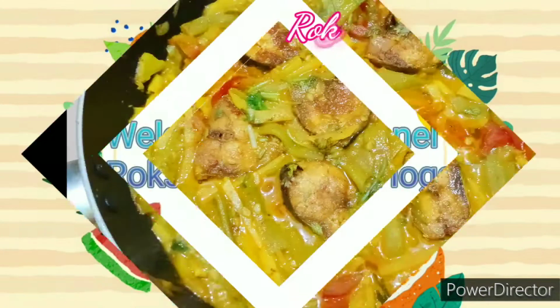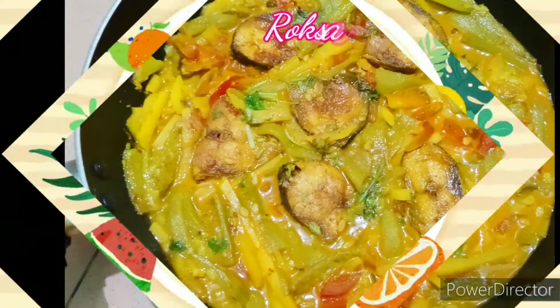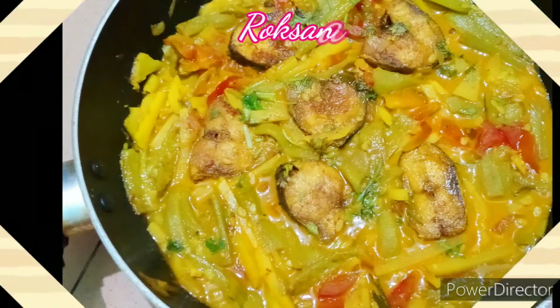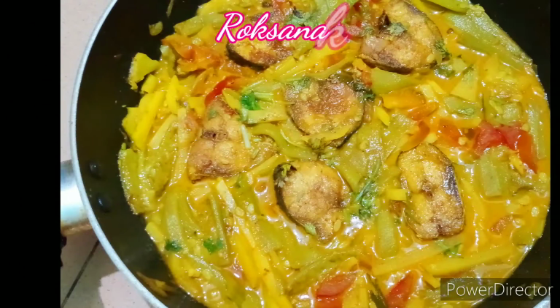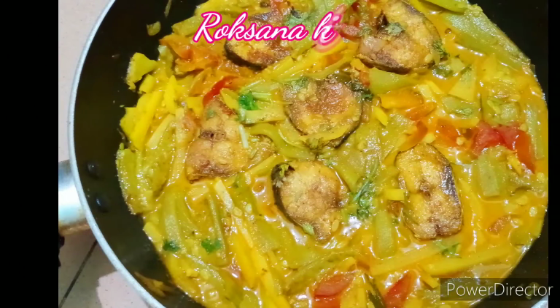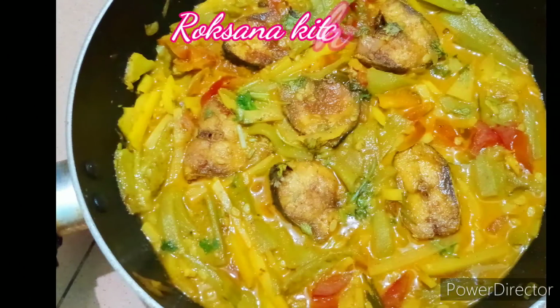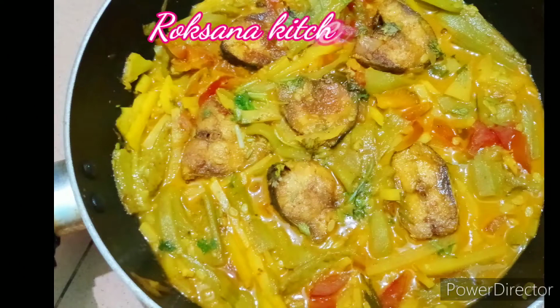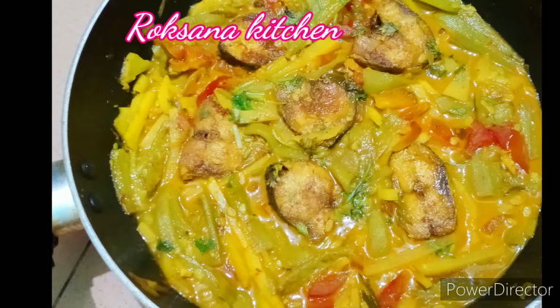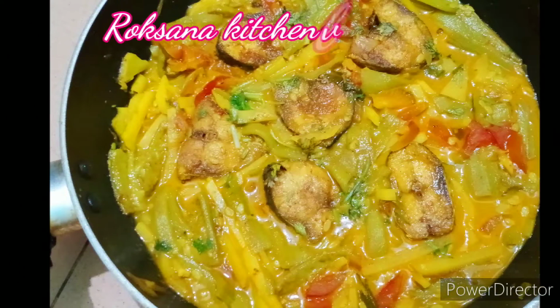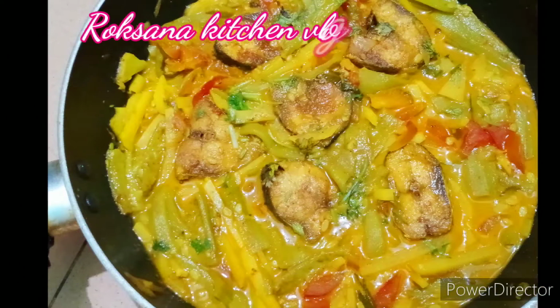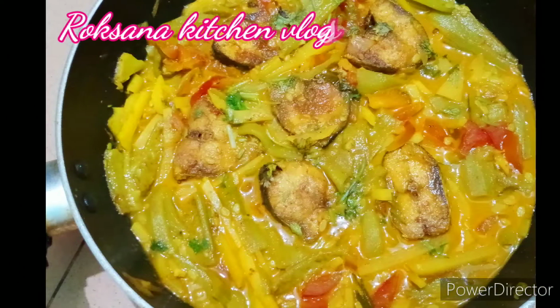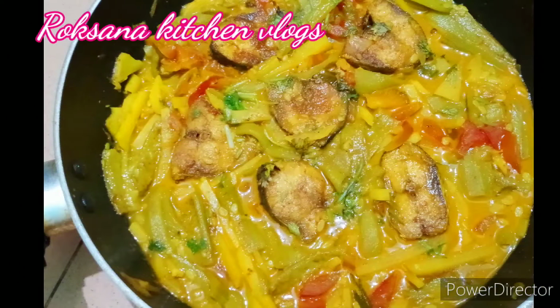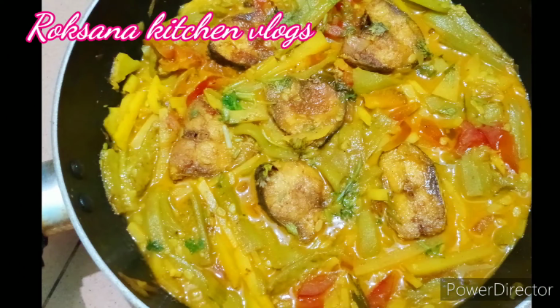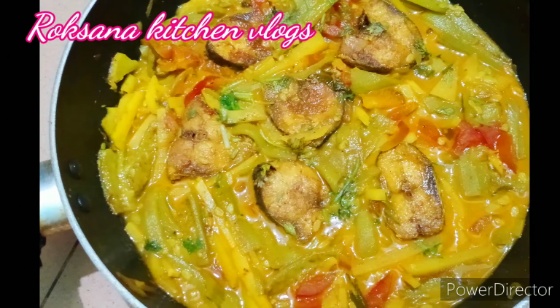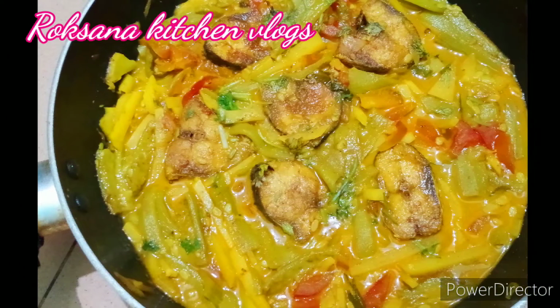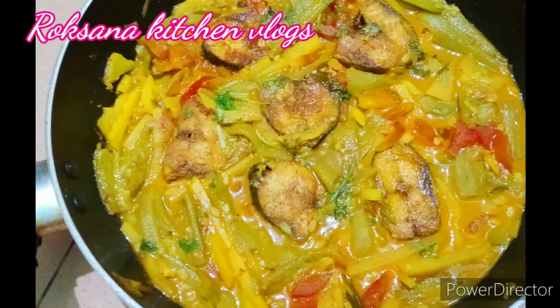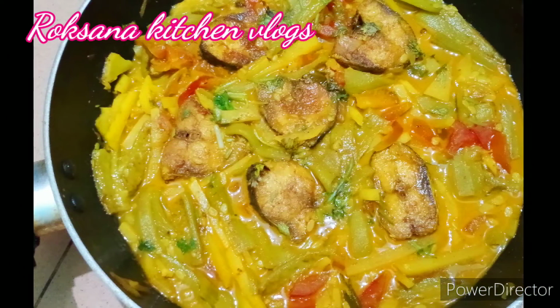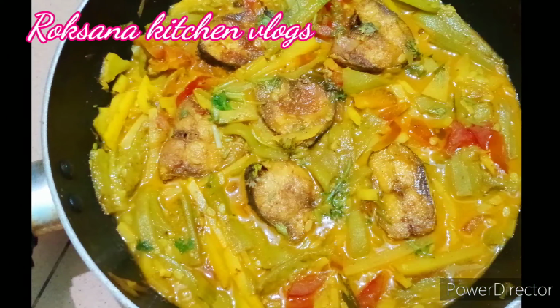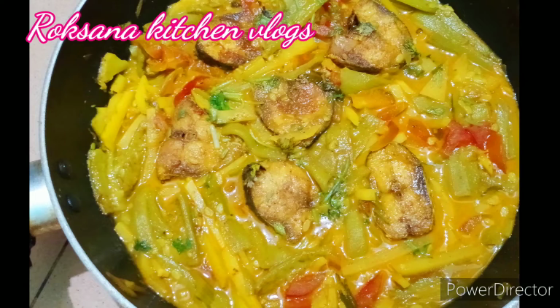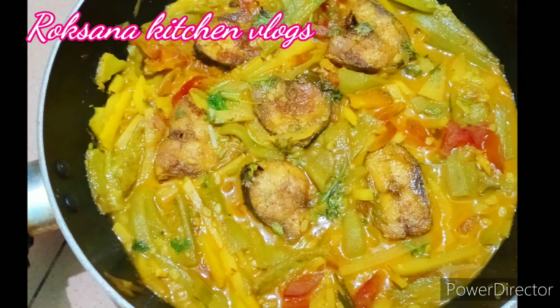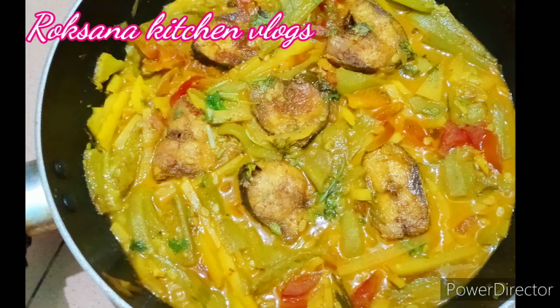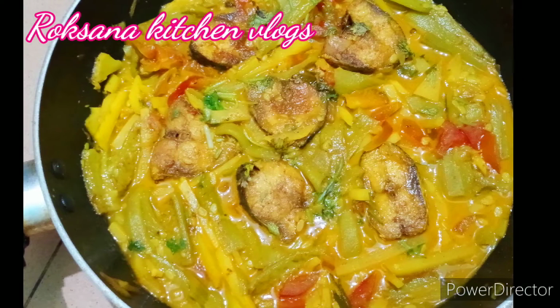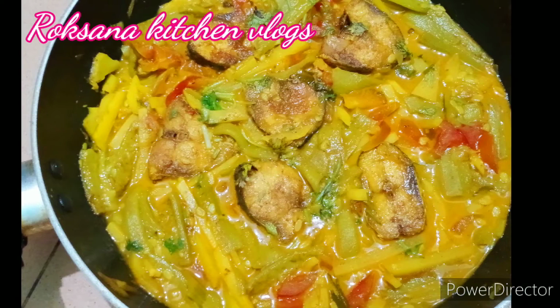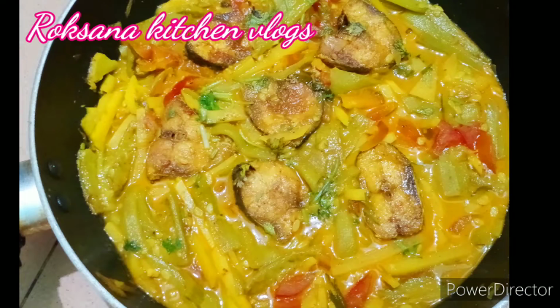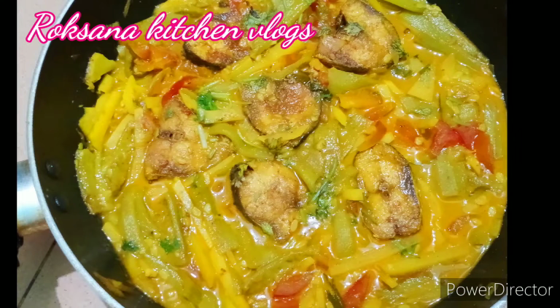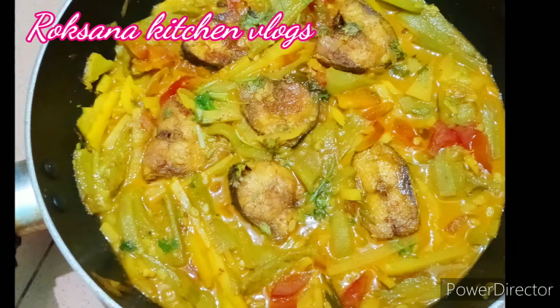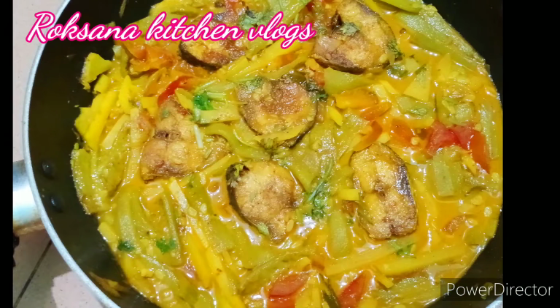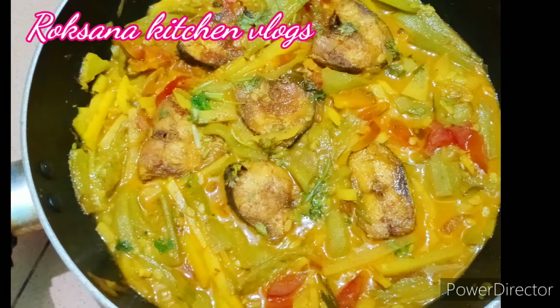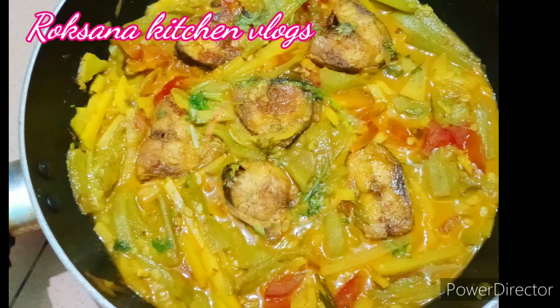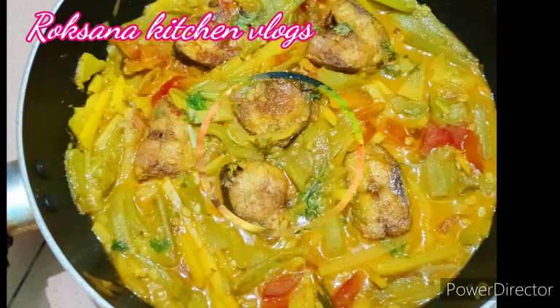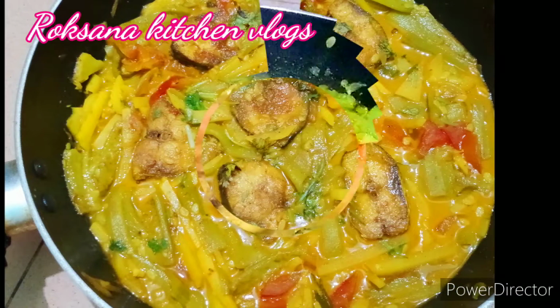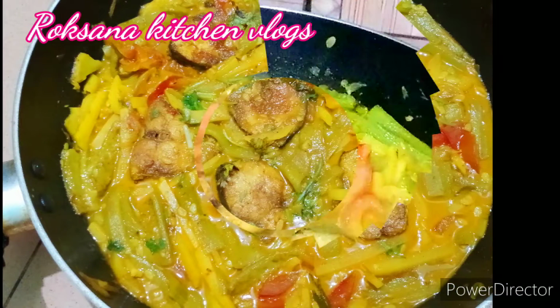Hello everyone, how are you? This is Rokshana Kitchen Blog. Welcome.